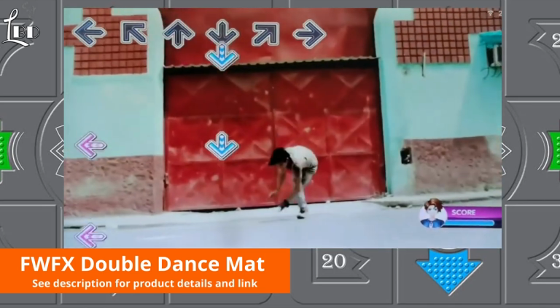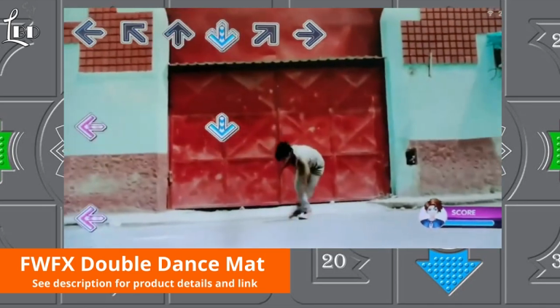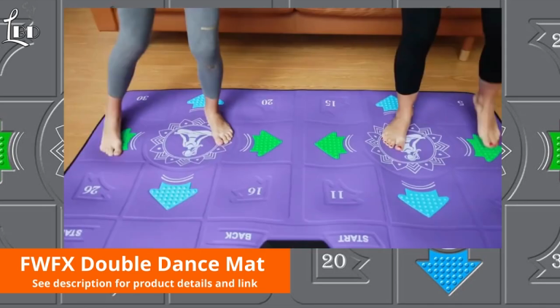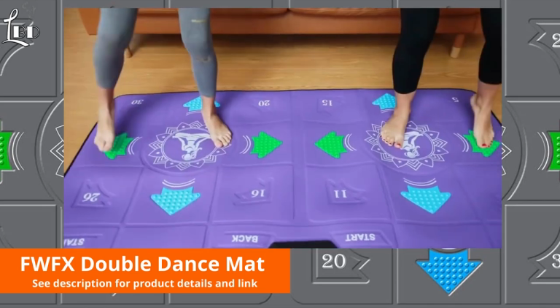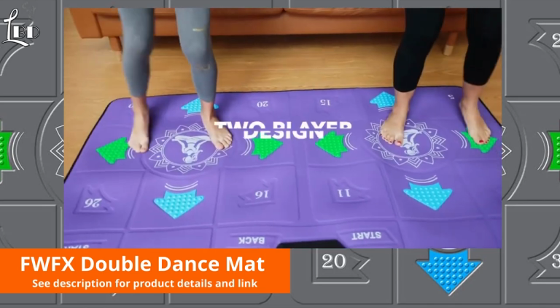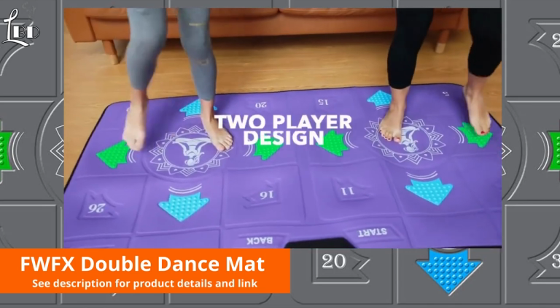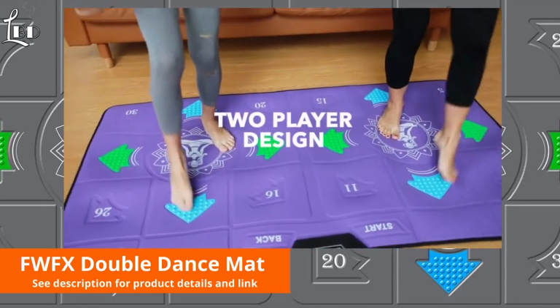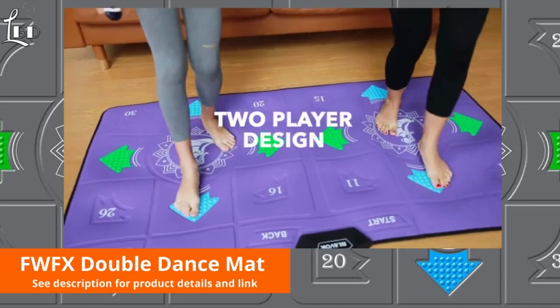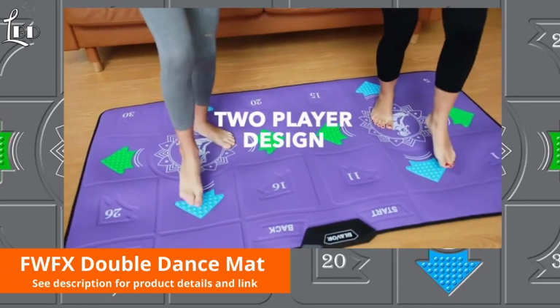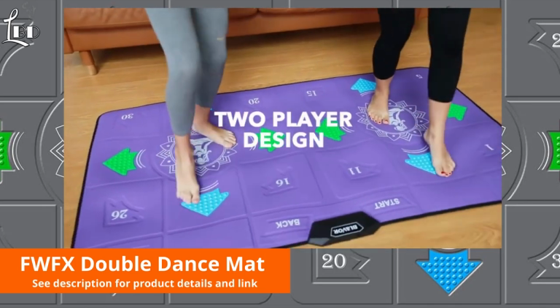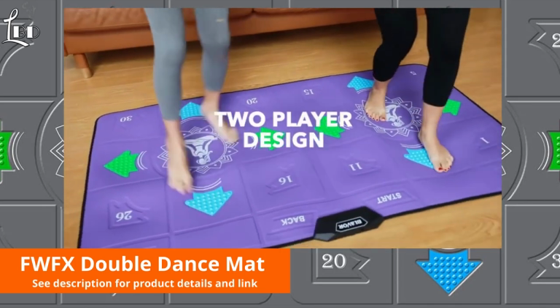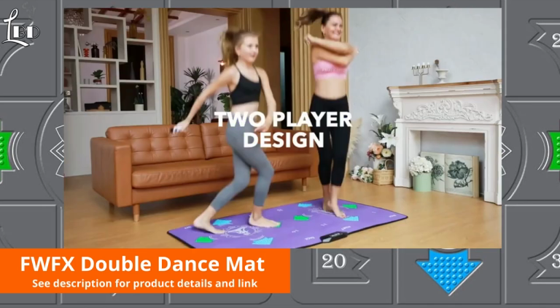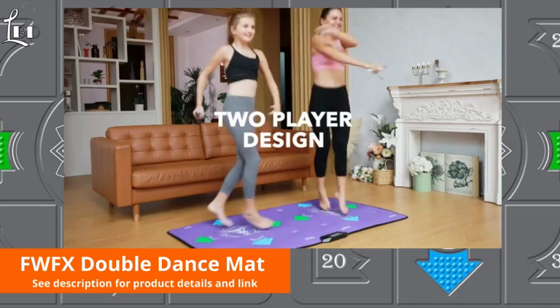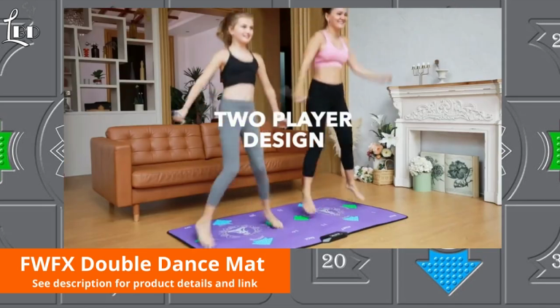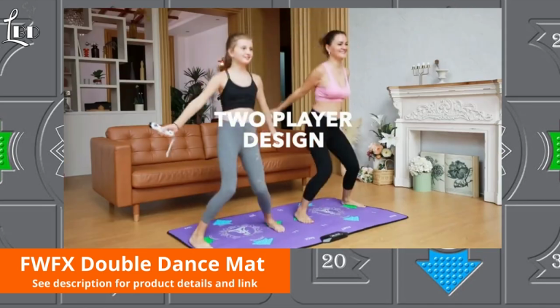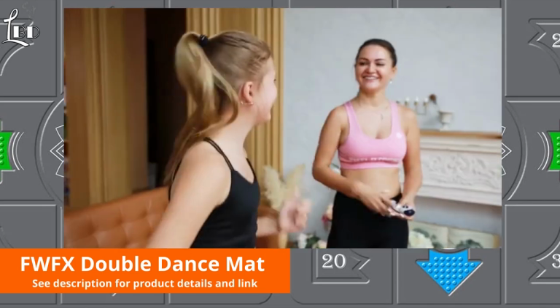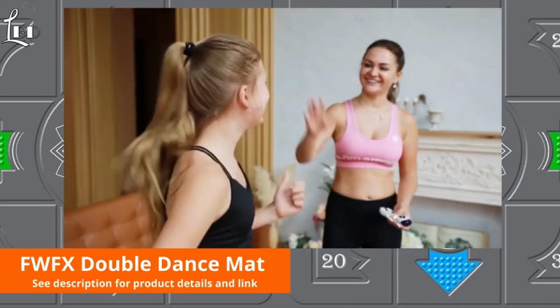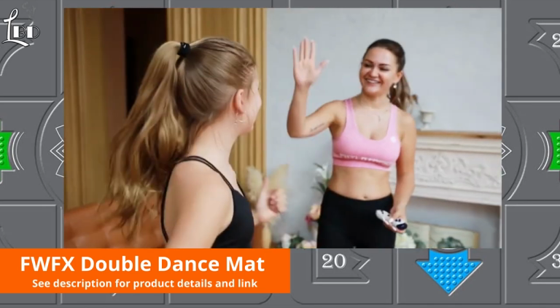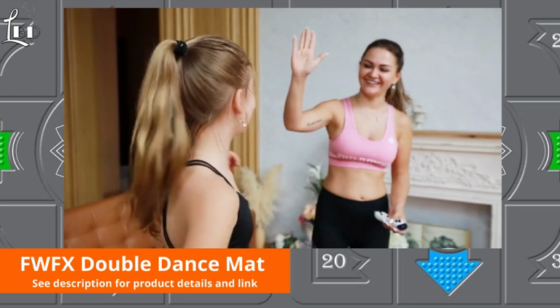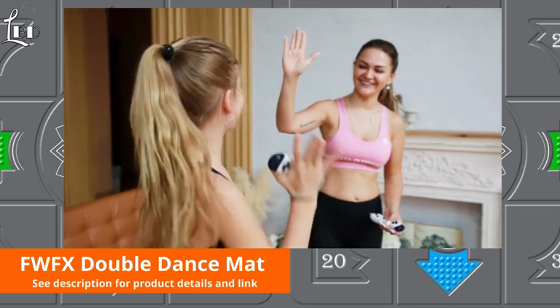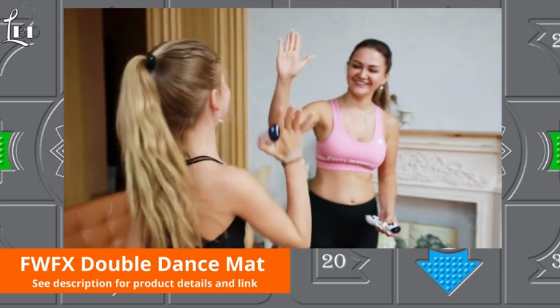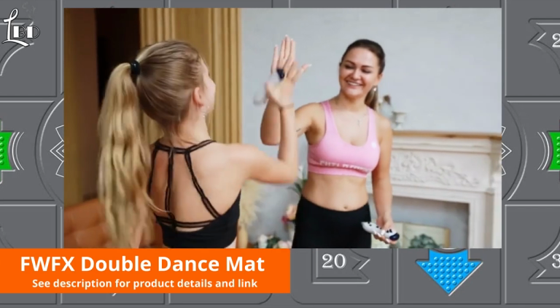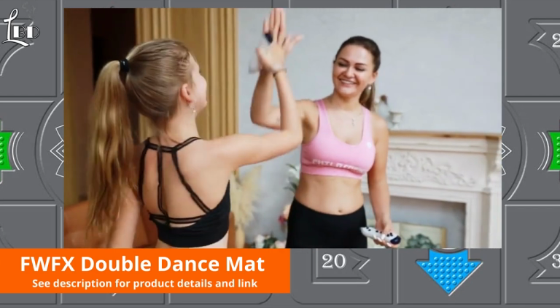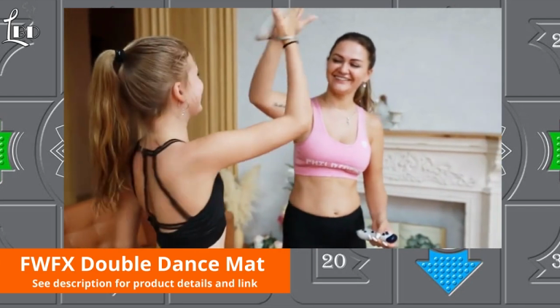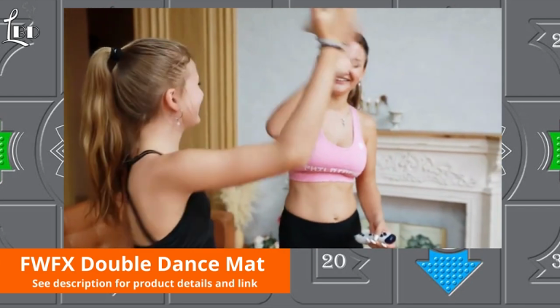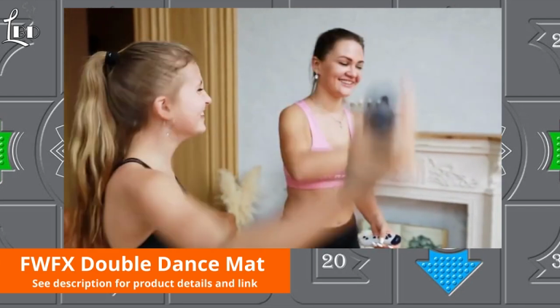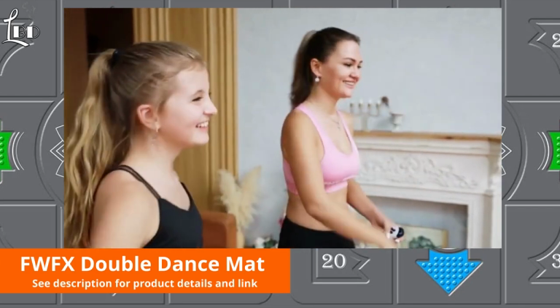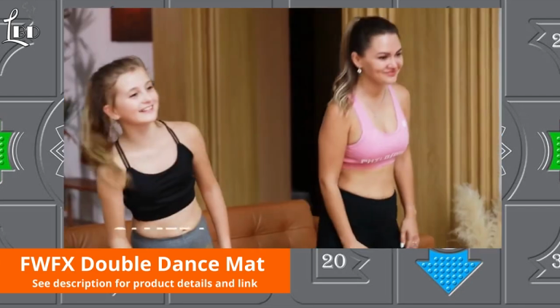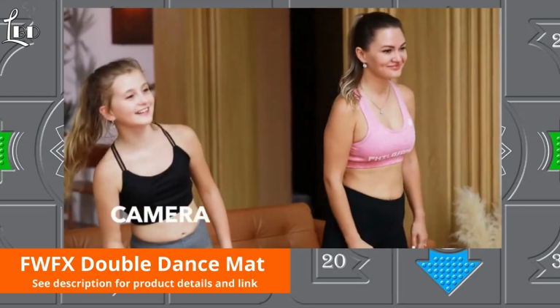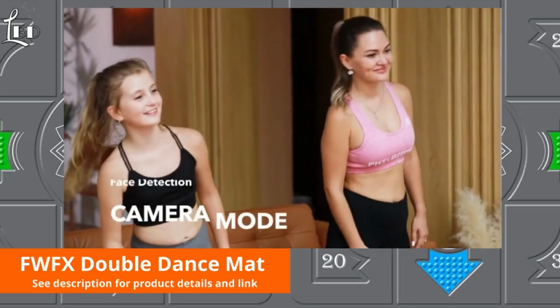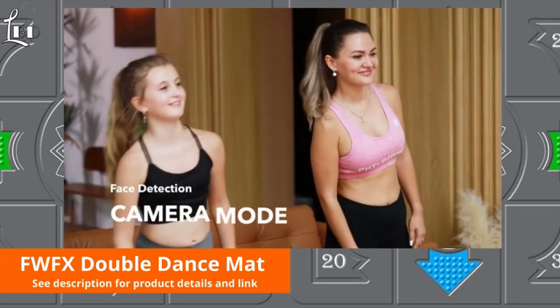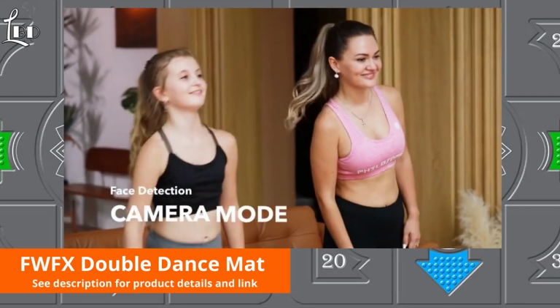Whether you are alone or in a family, choose single or double mode to help you do exercise and find more fun.